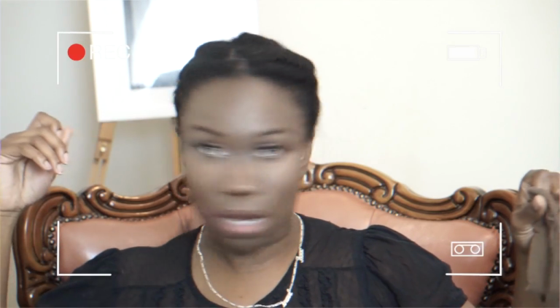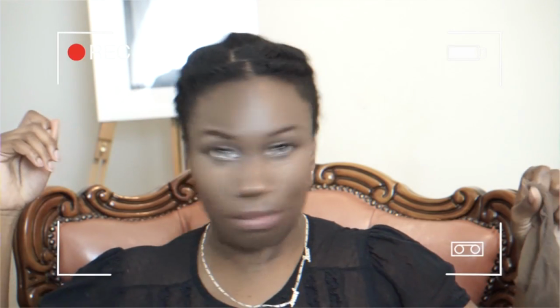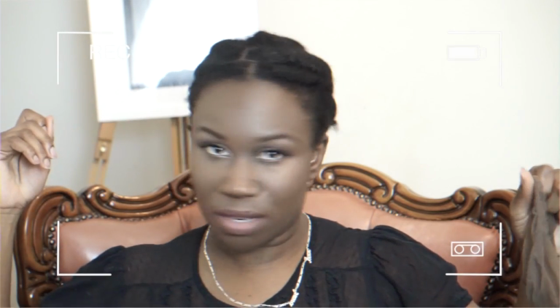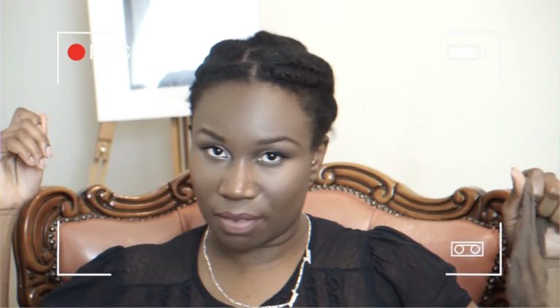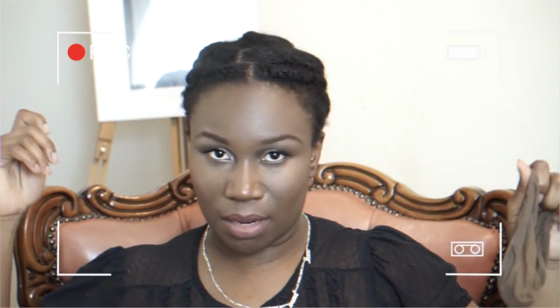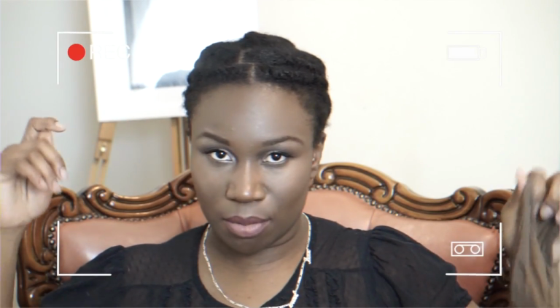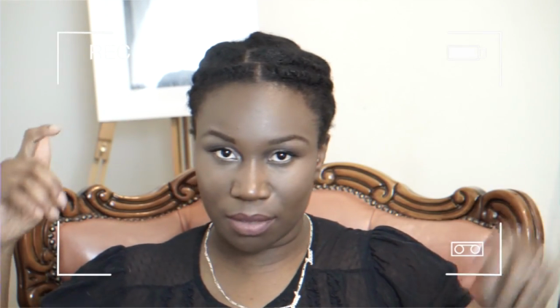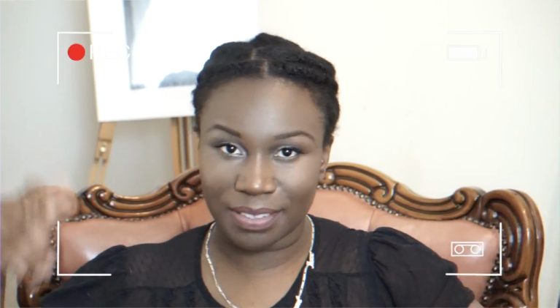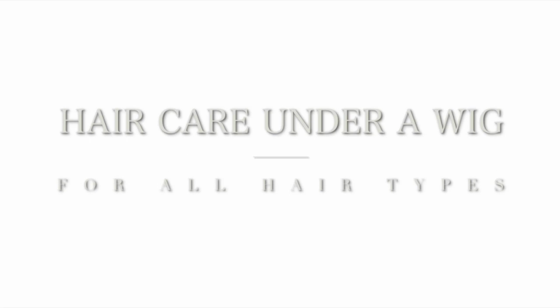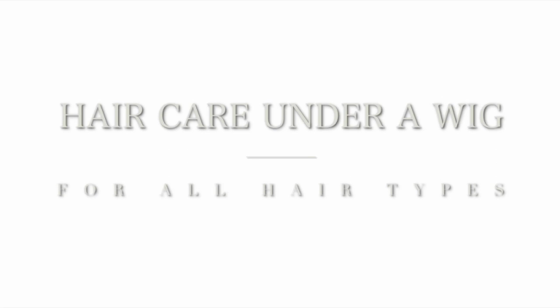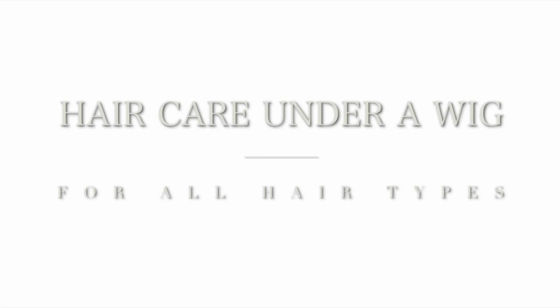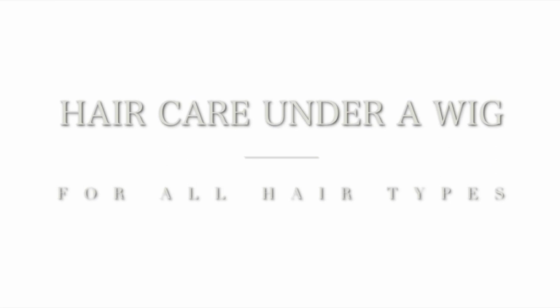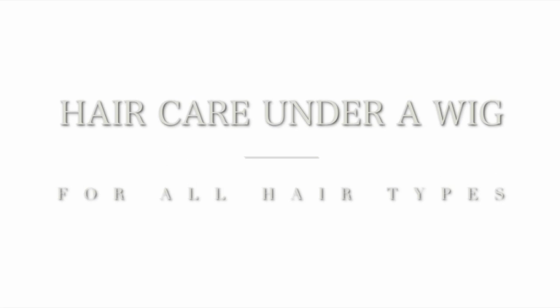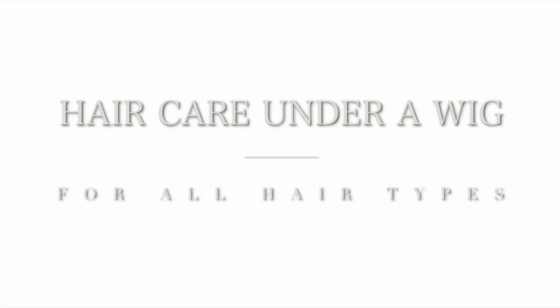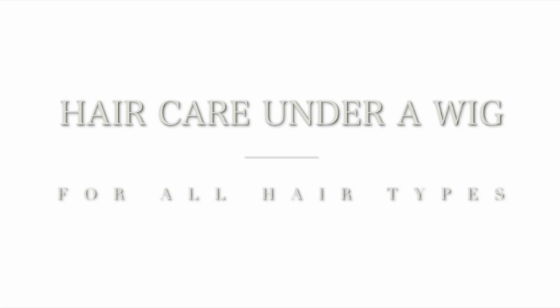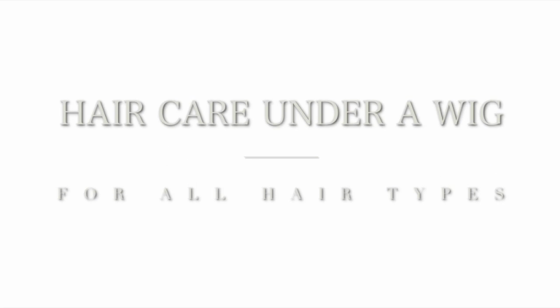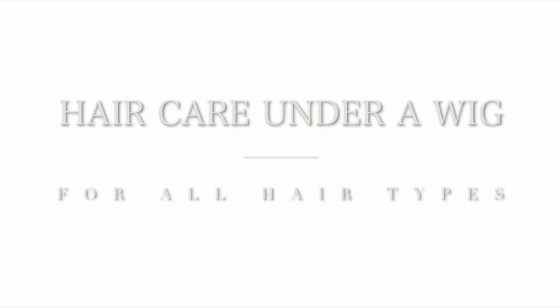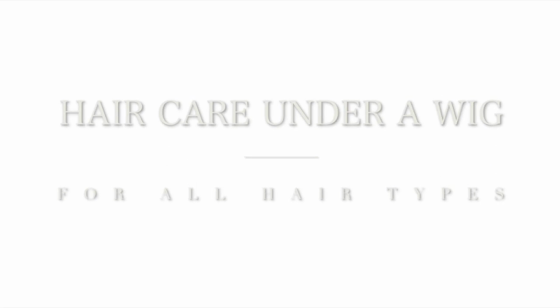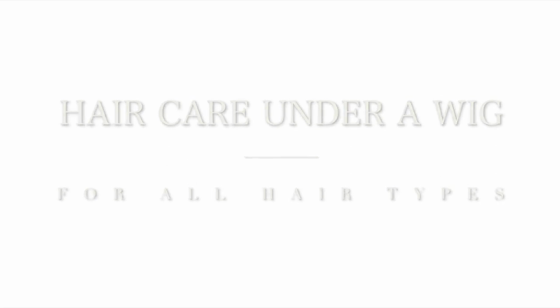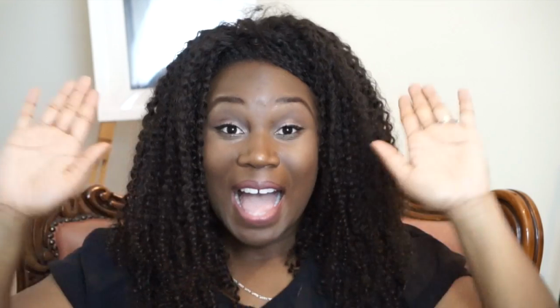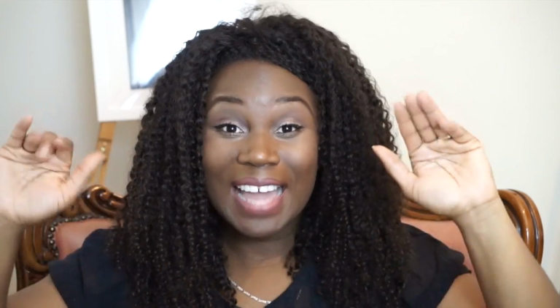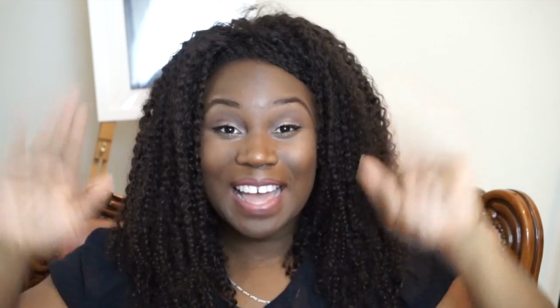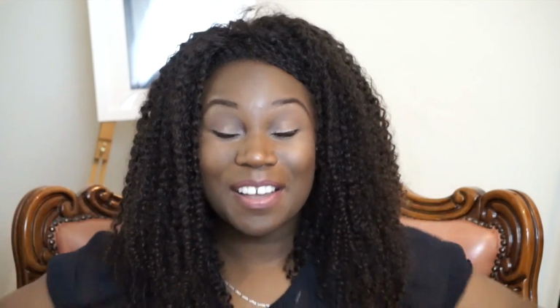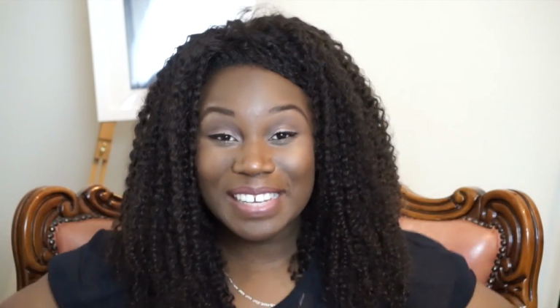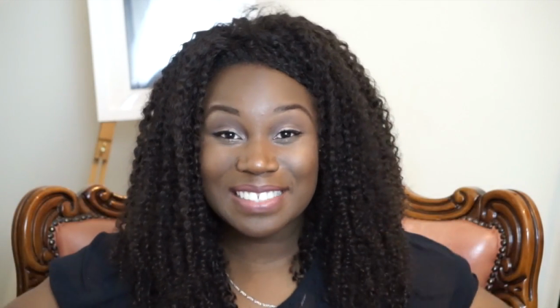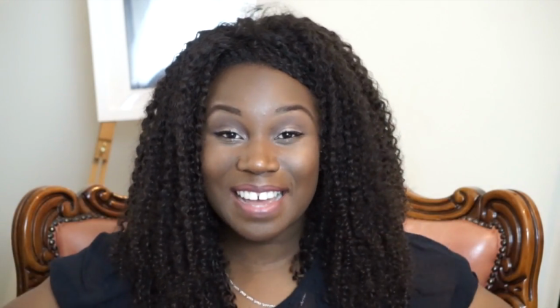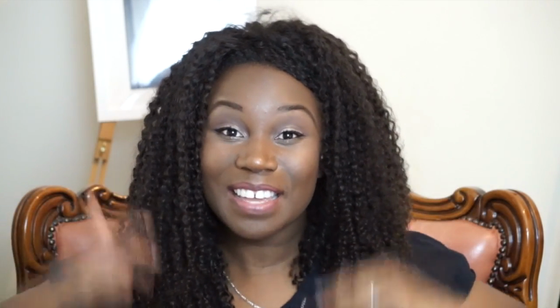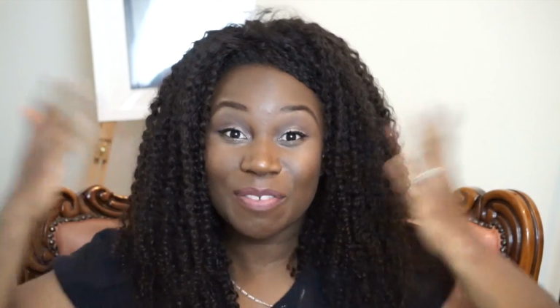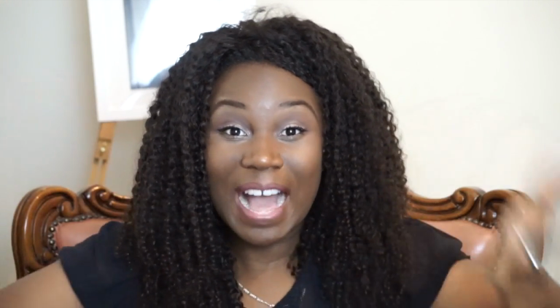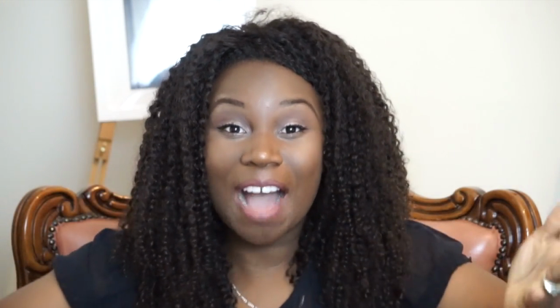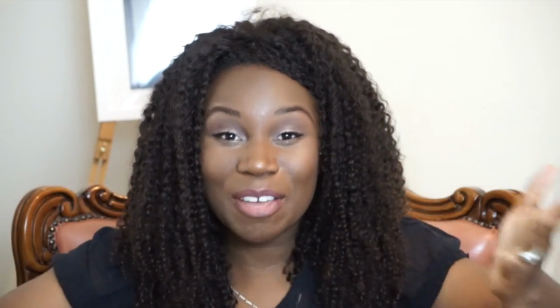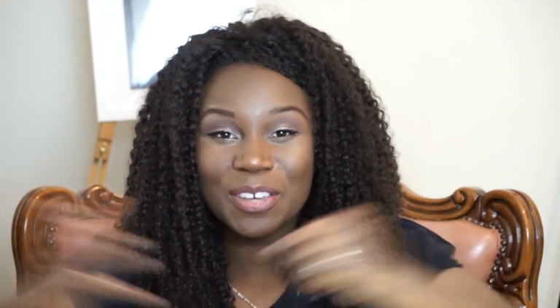Let it breathe, let it breathe. Hello, it's Laiva, how are you?